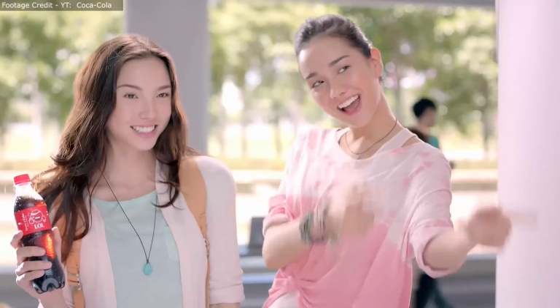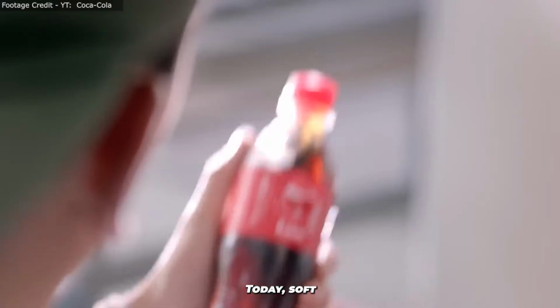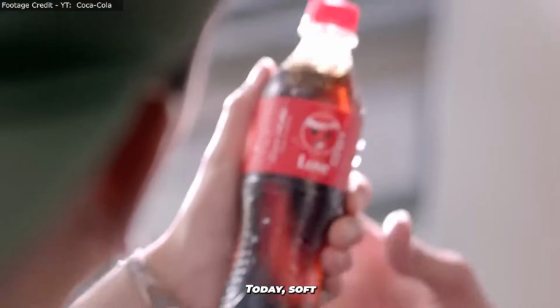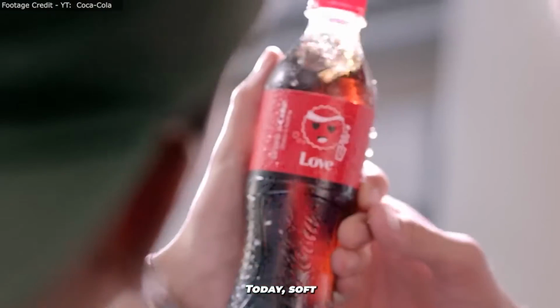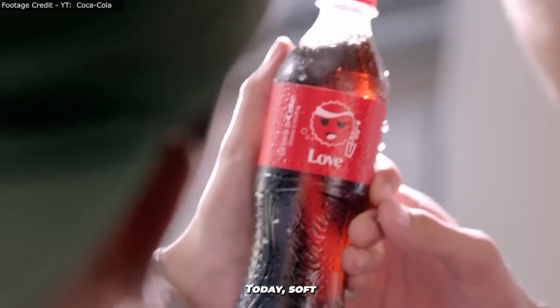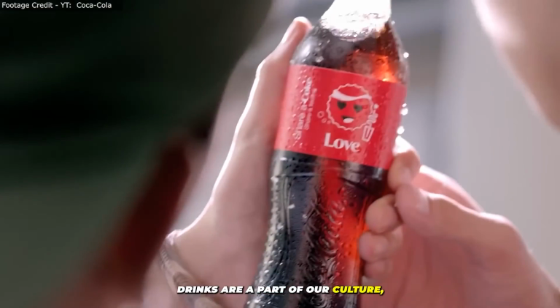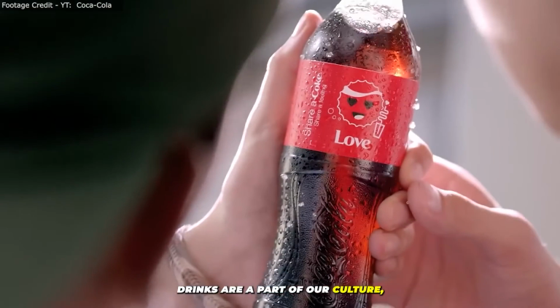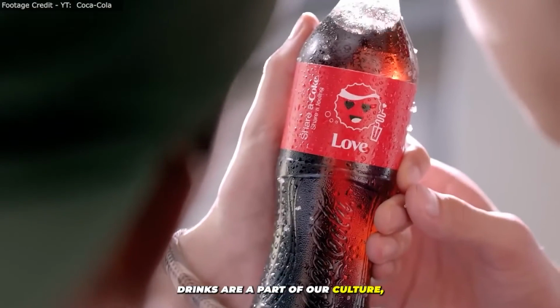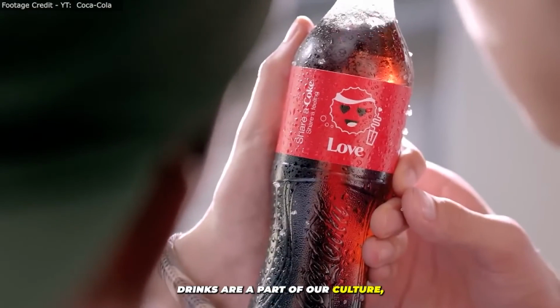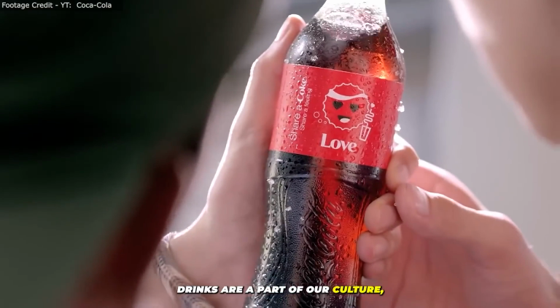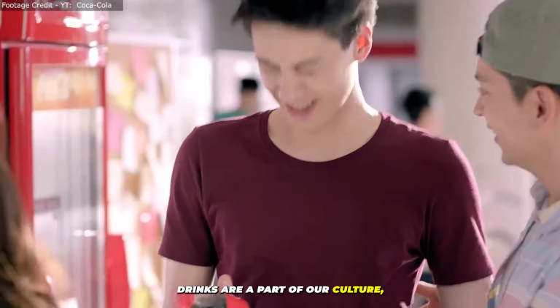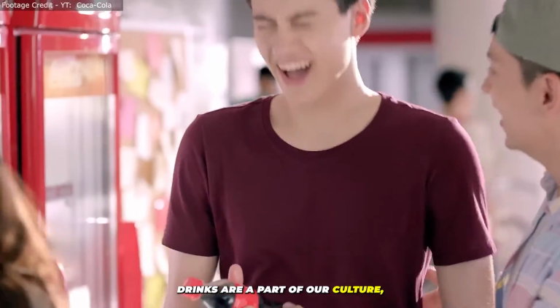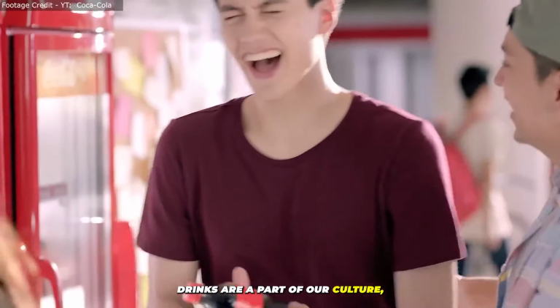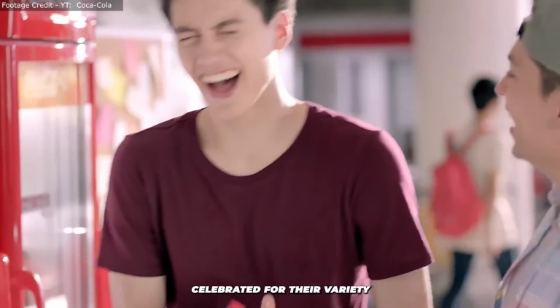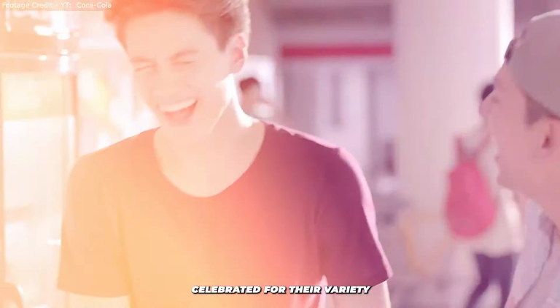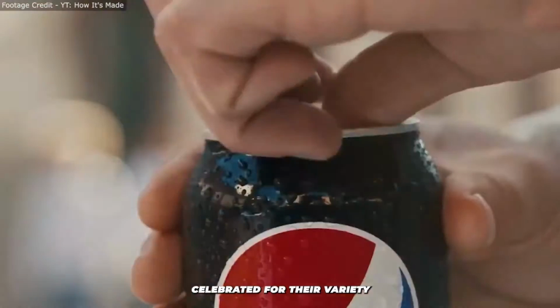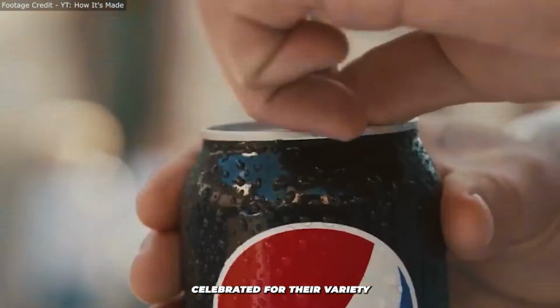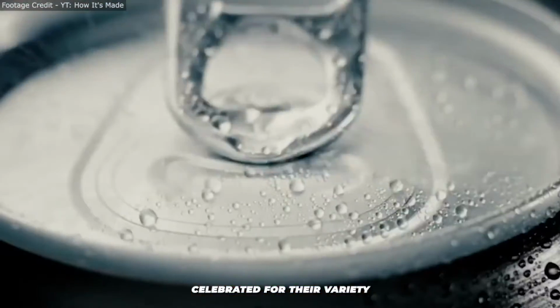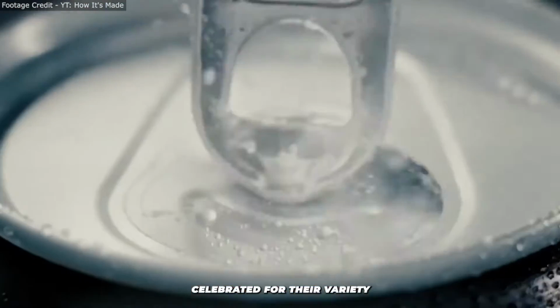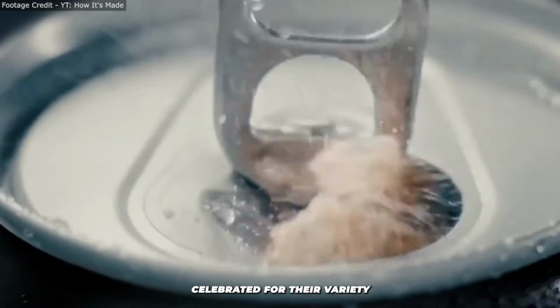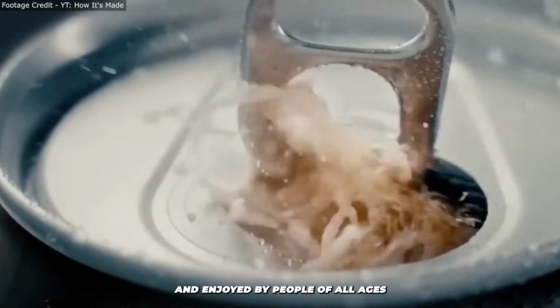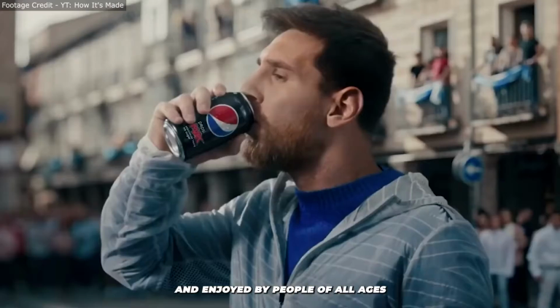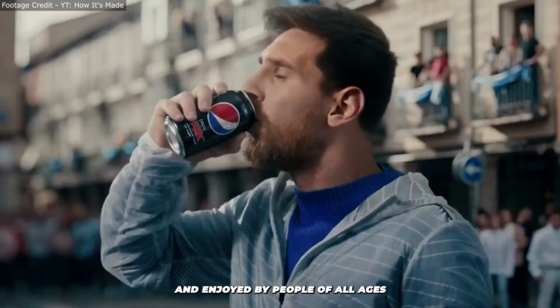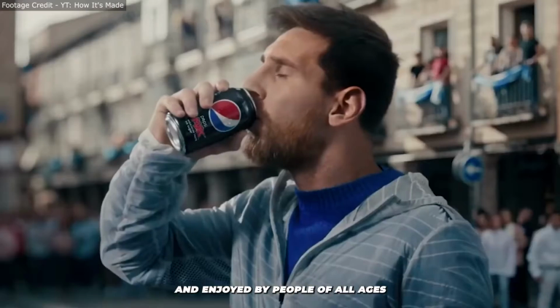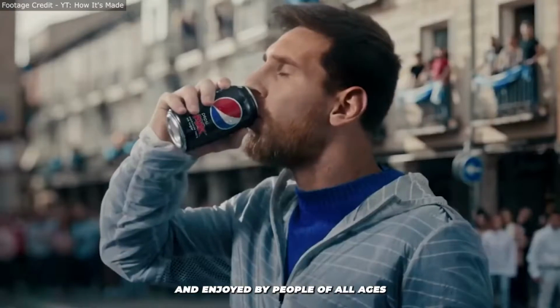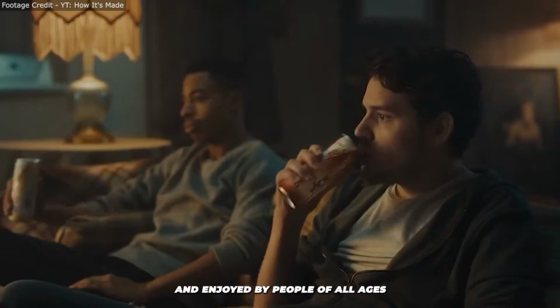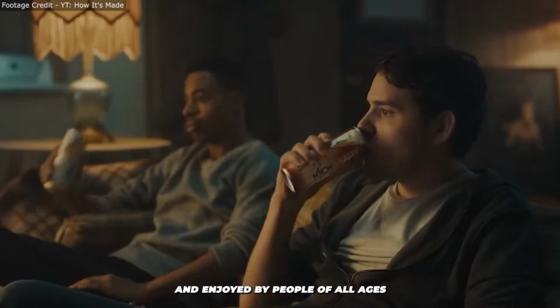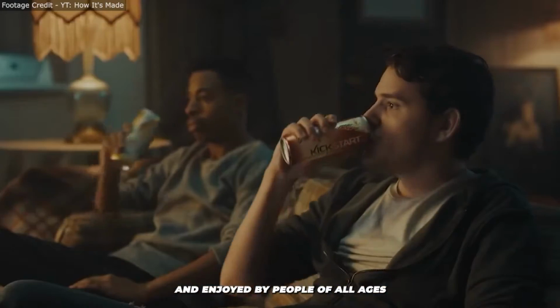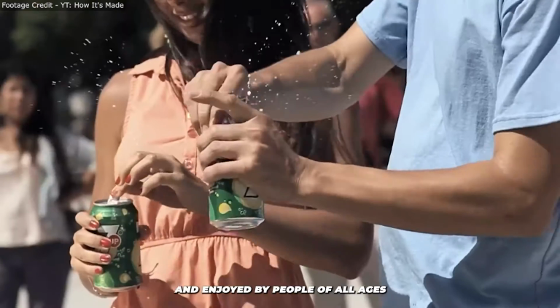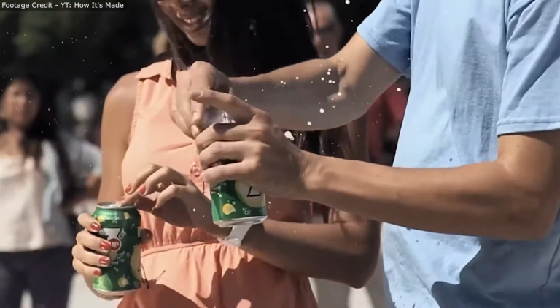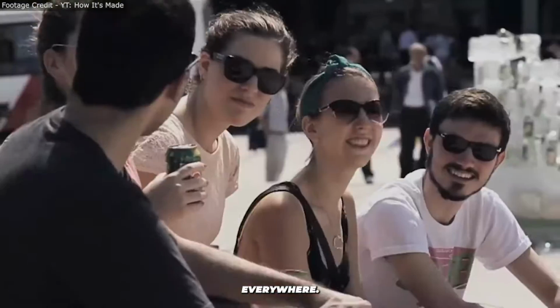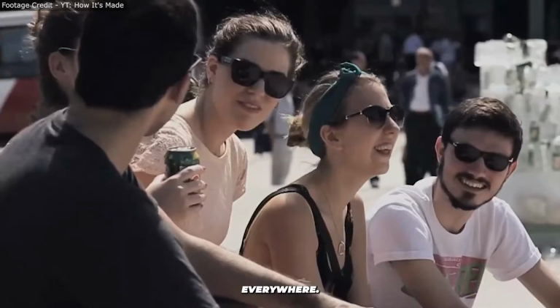Today, soft drinks are a part of our culture, celebrated for their variety and enjoyed by people of all ages, everywhere.